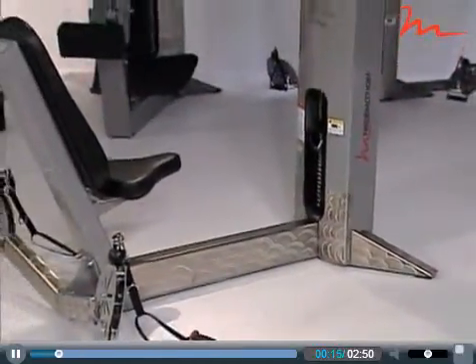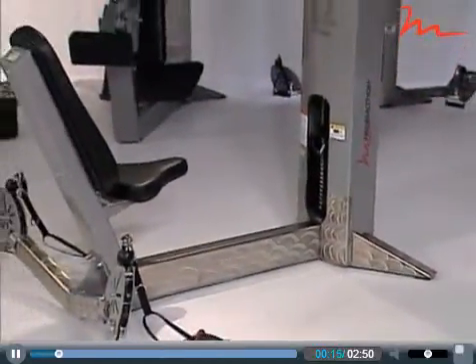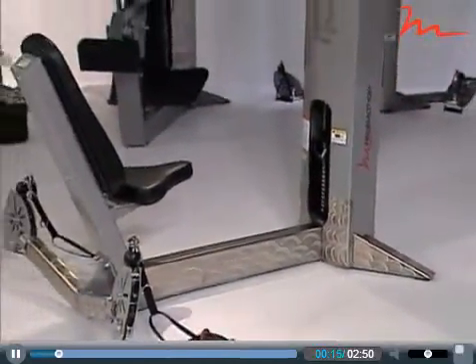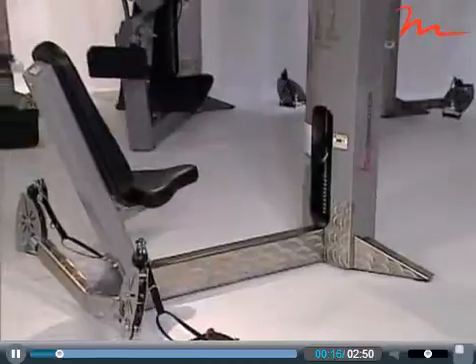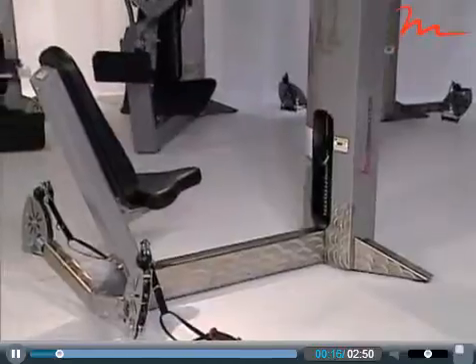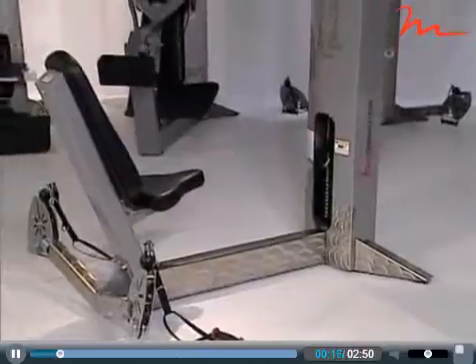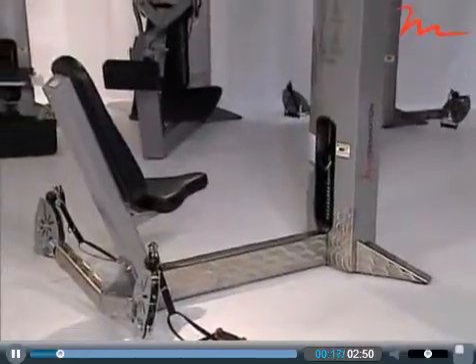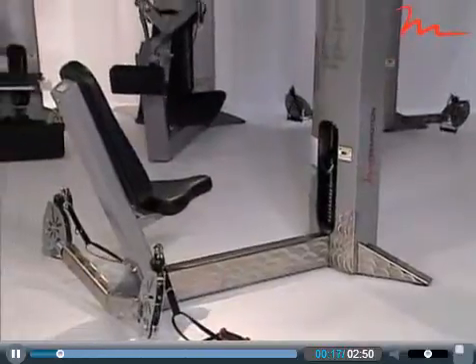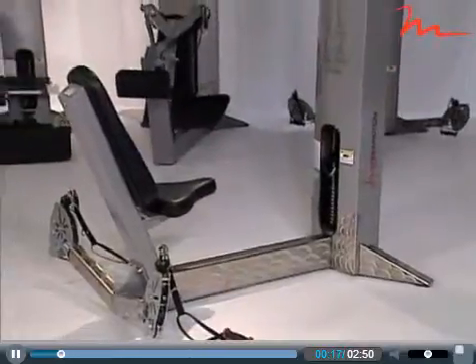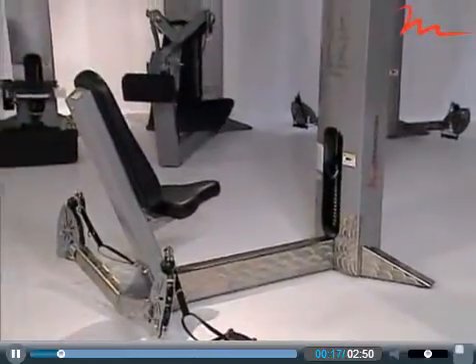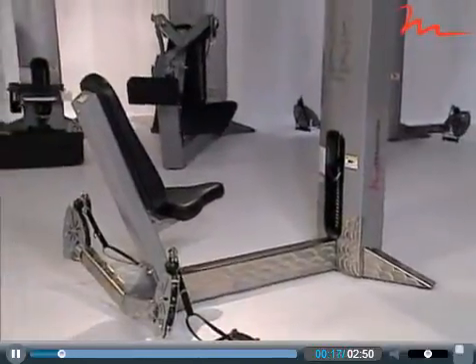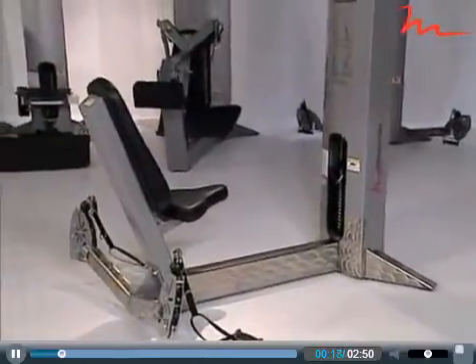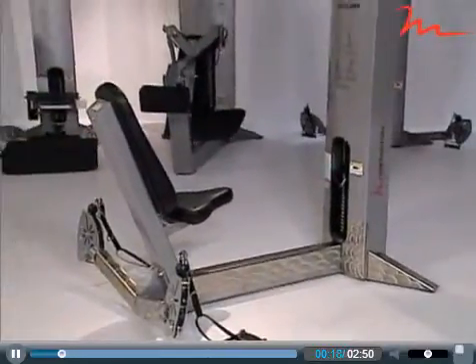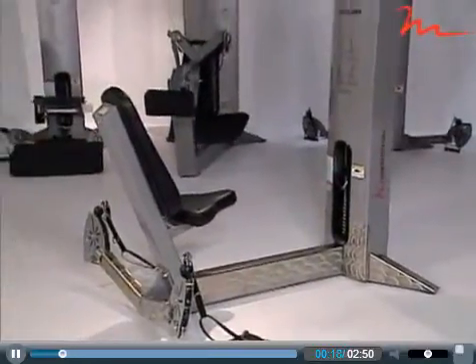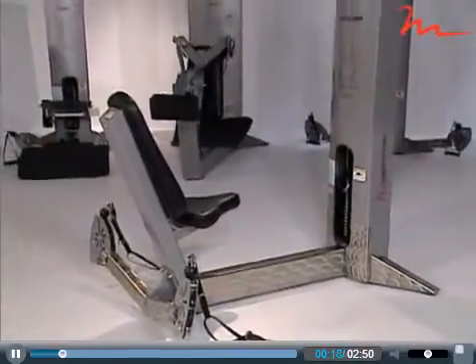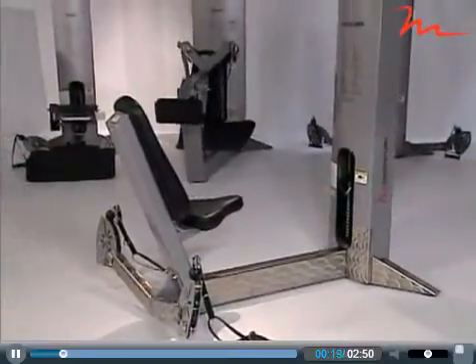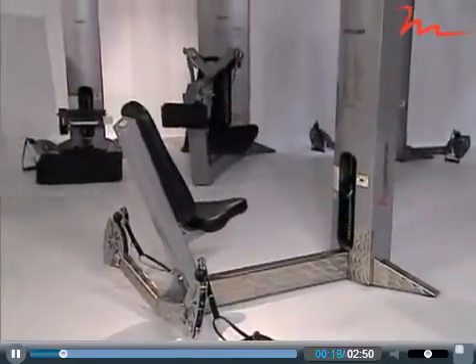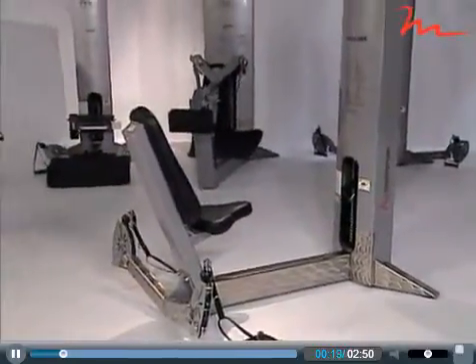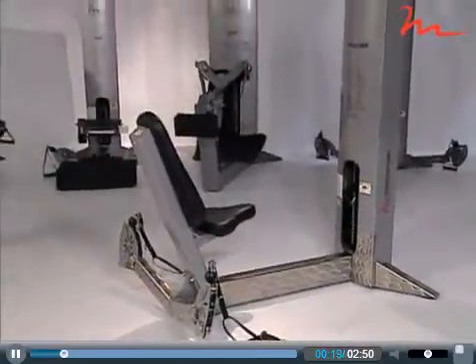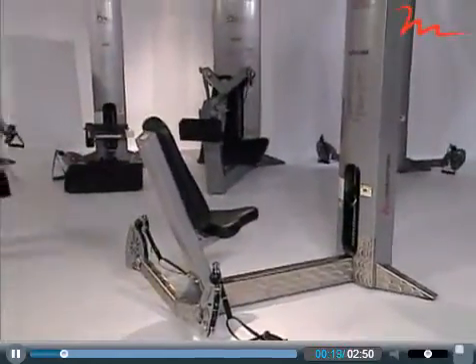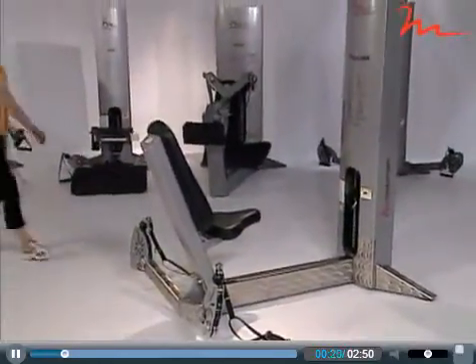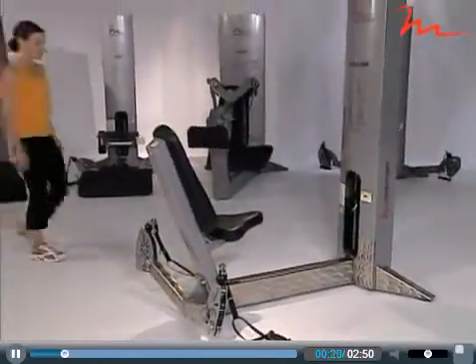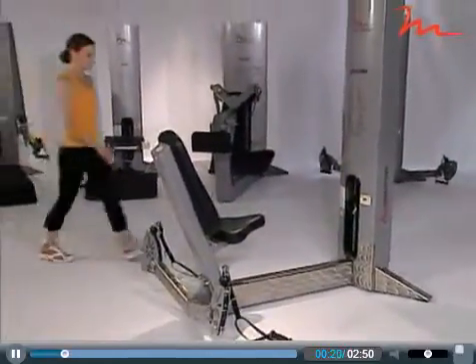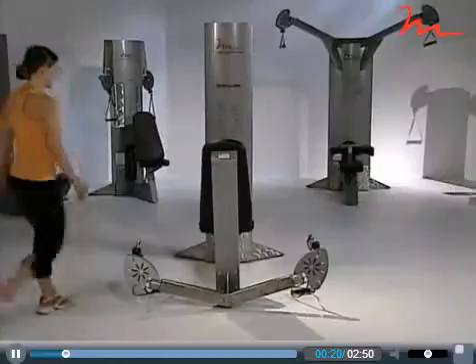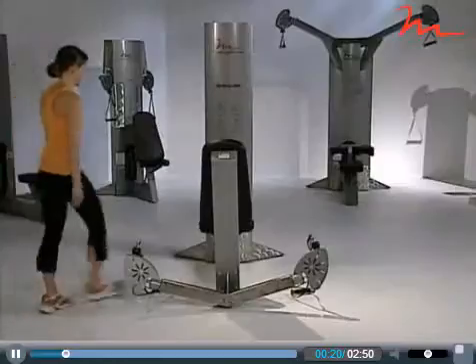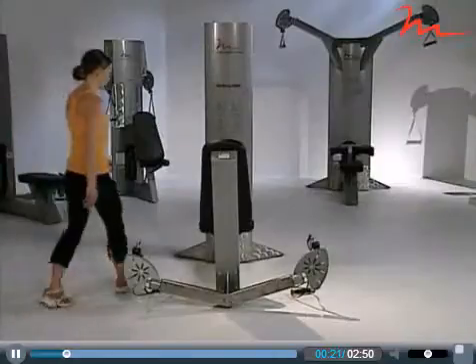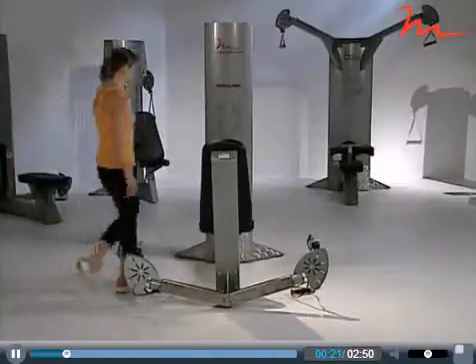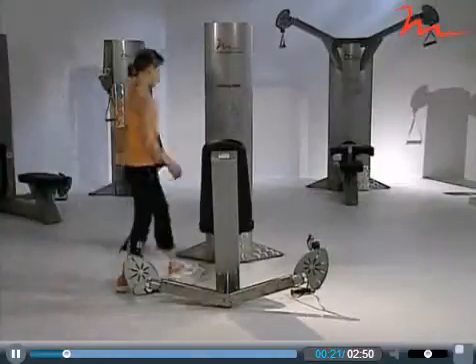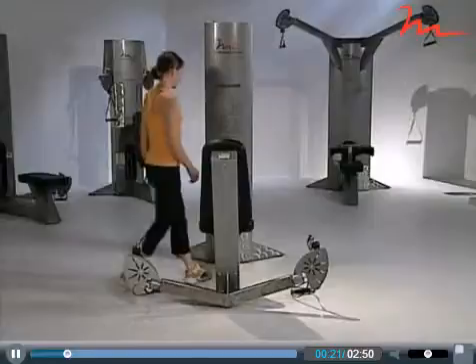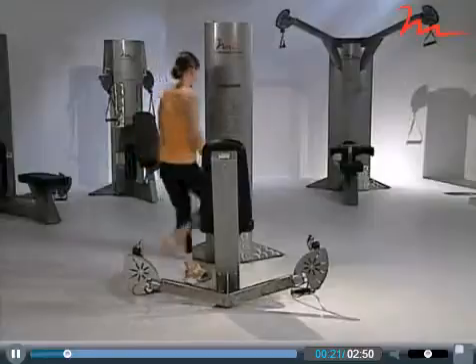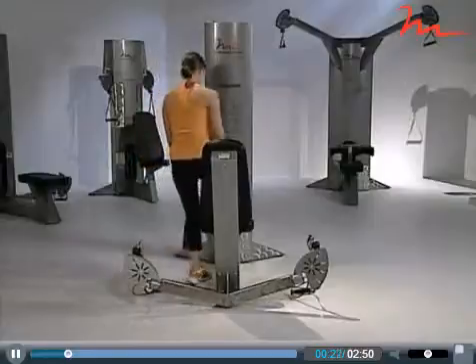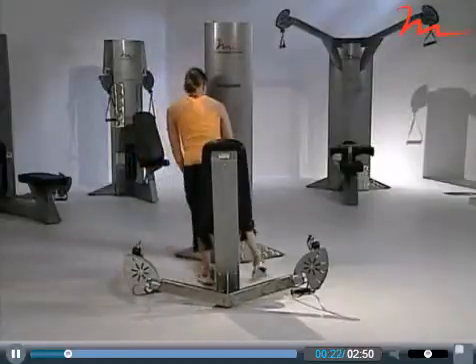As you progress any exercise, you must ensure your client can perform the prescribed number of reps while maintaining proper posture.